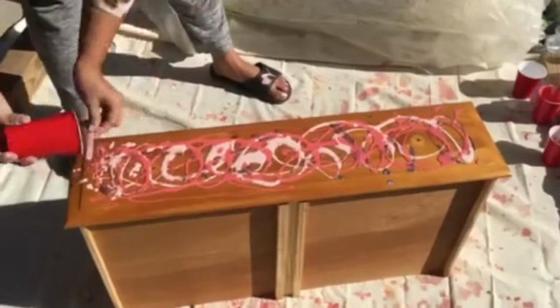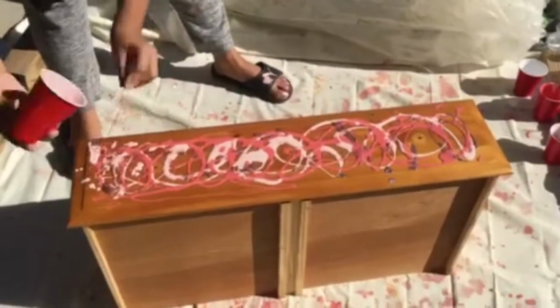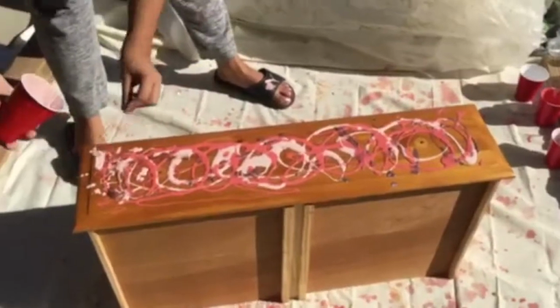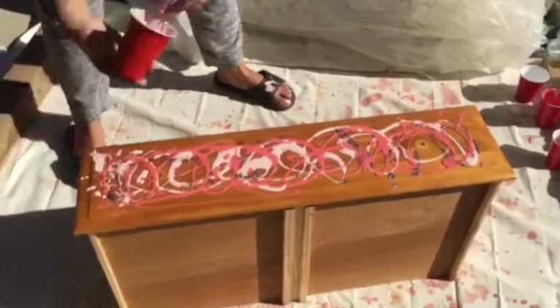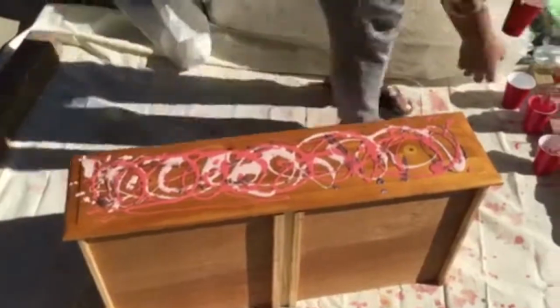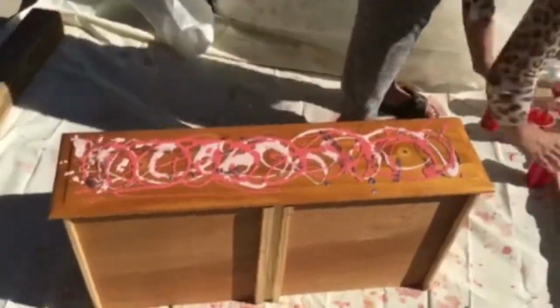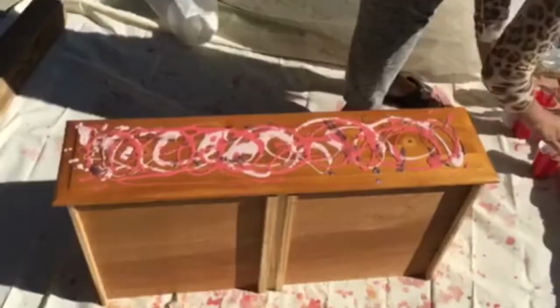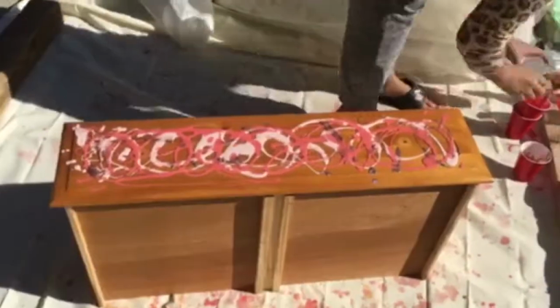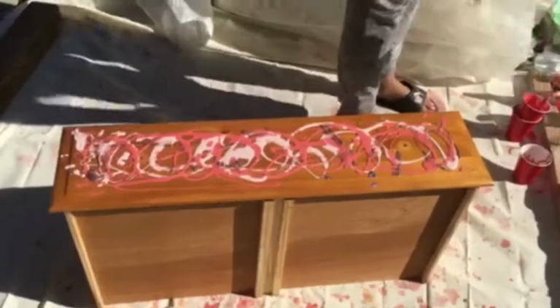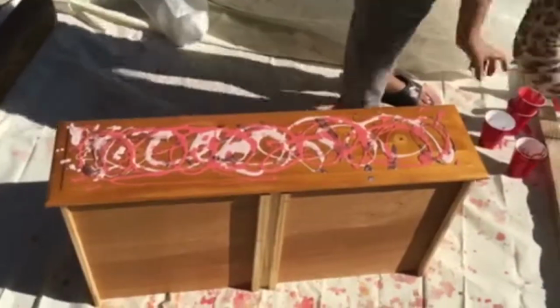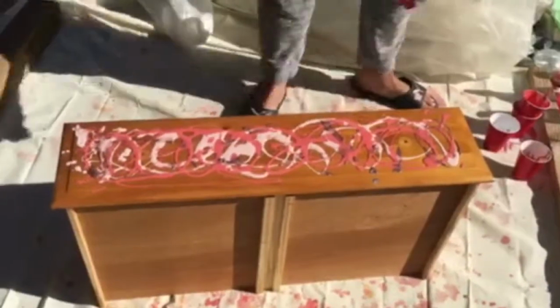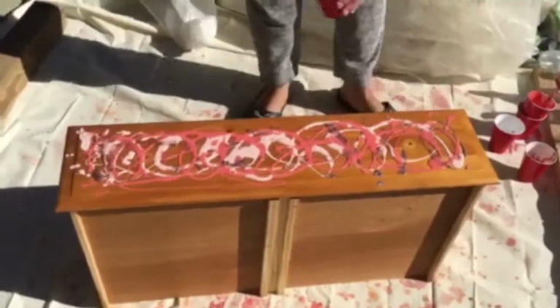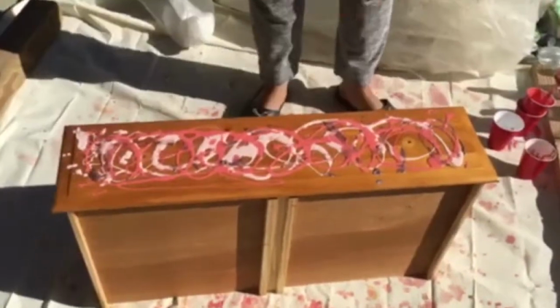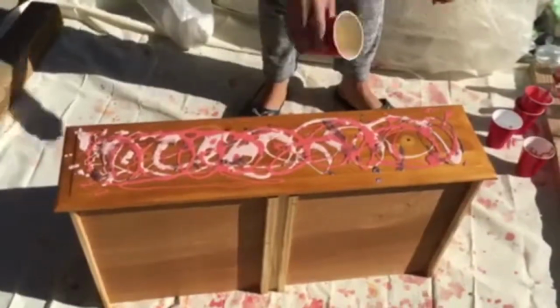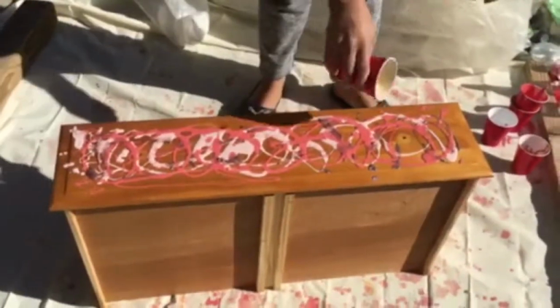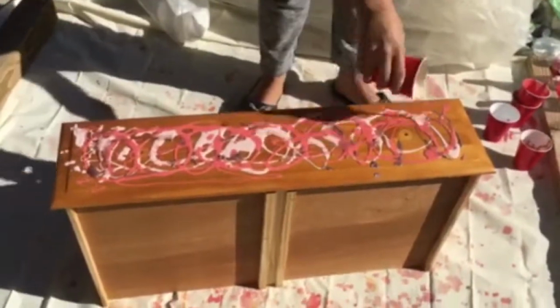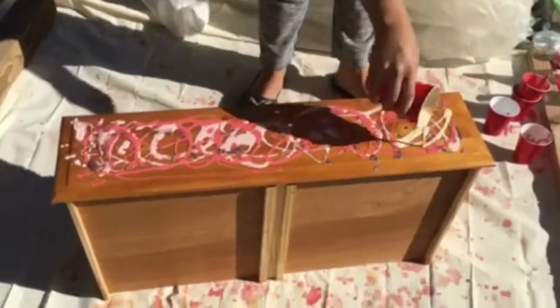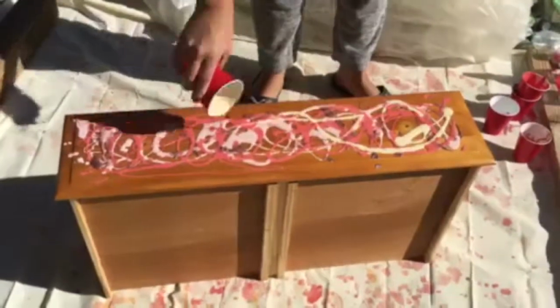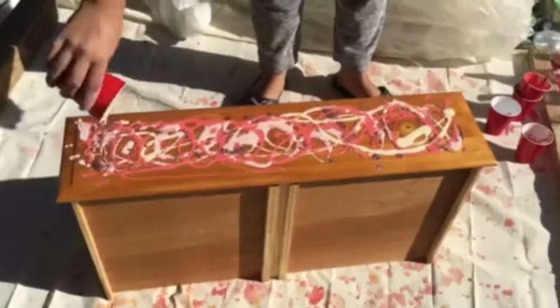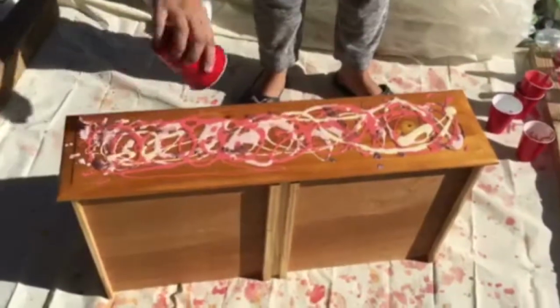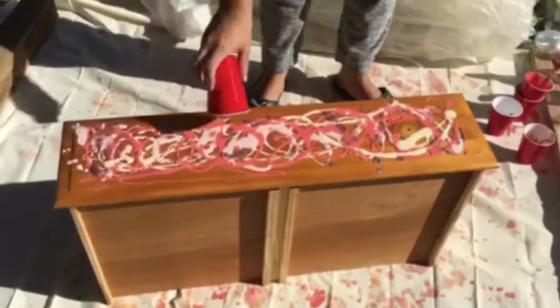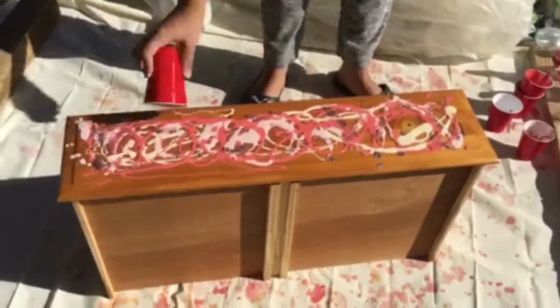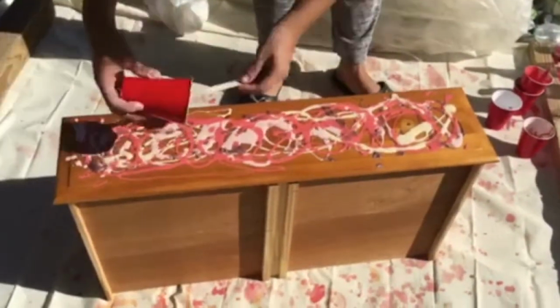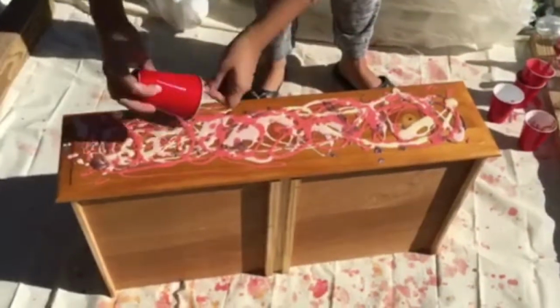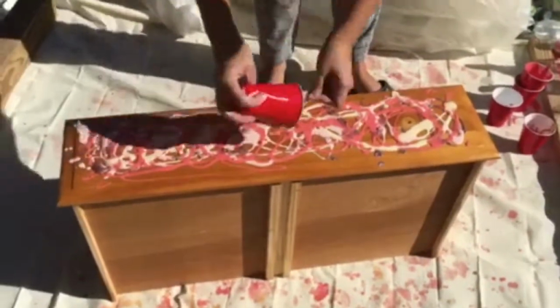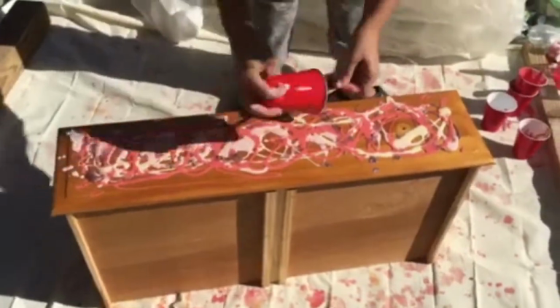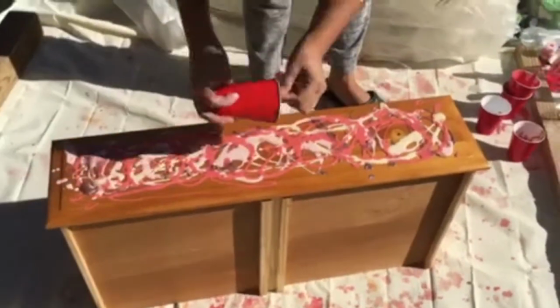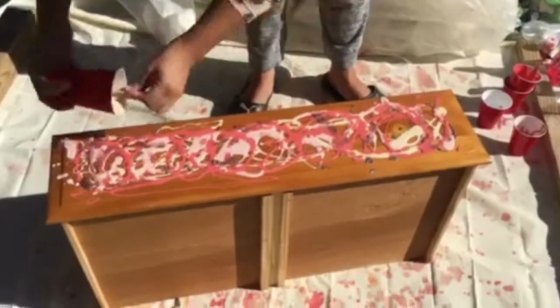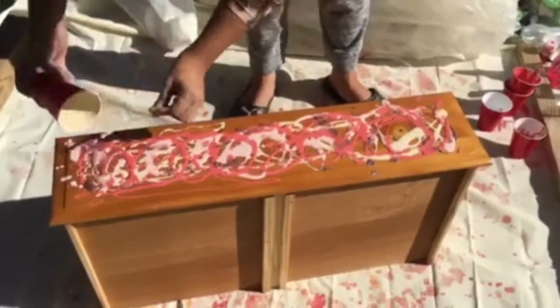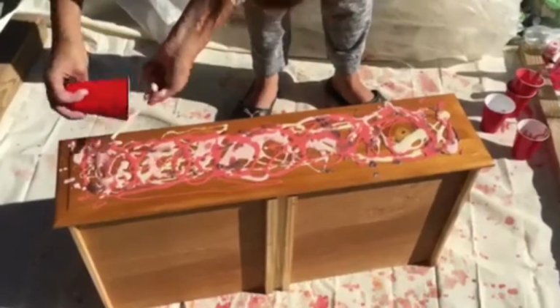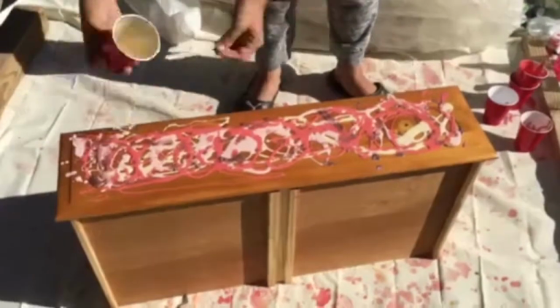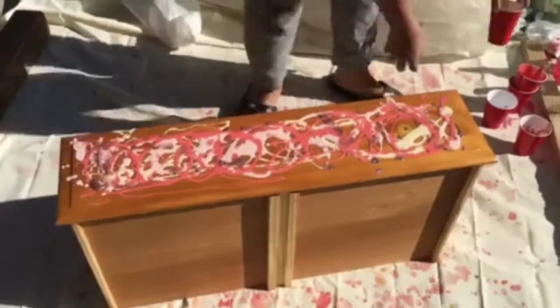You're going to continue the same process on all the rest of the drawers.